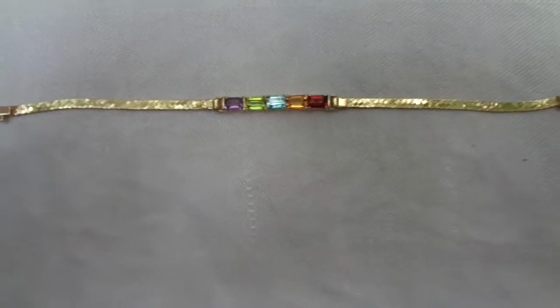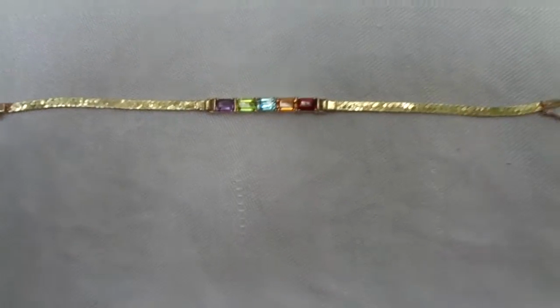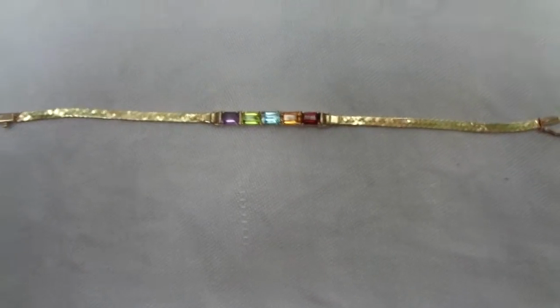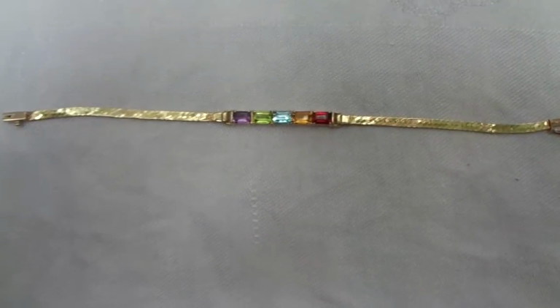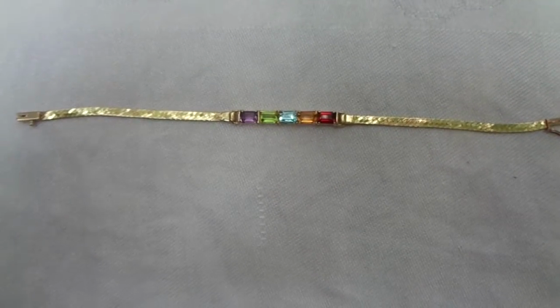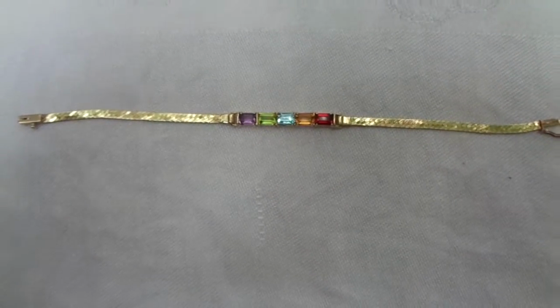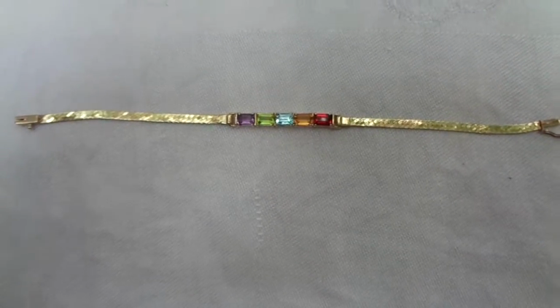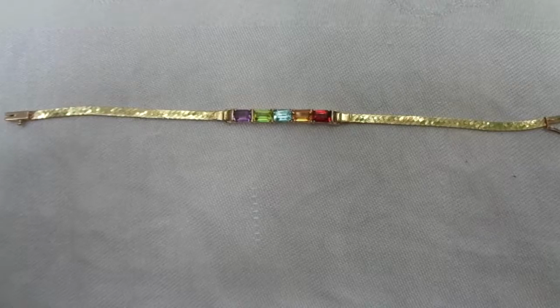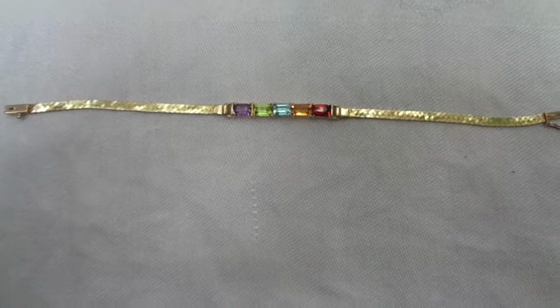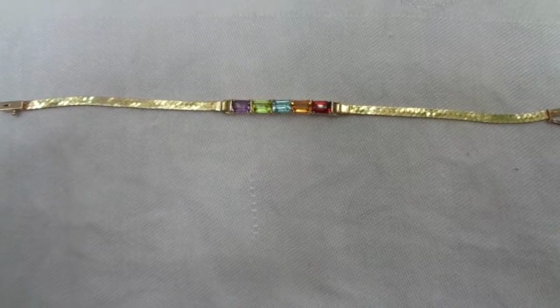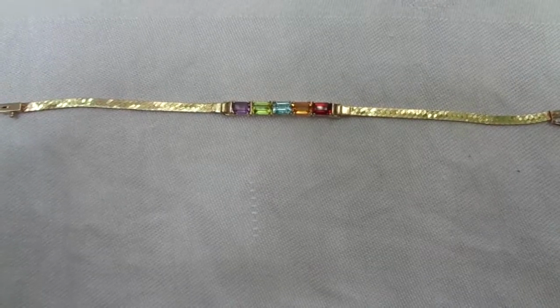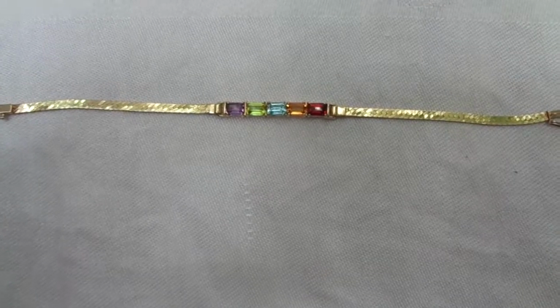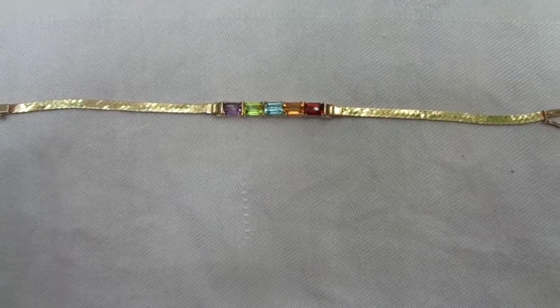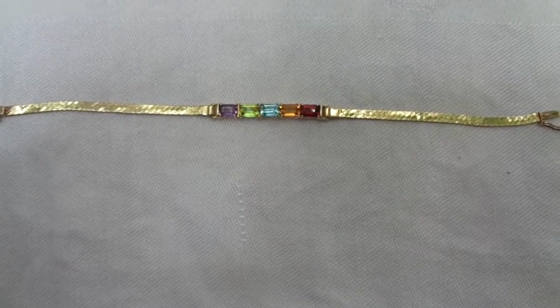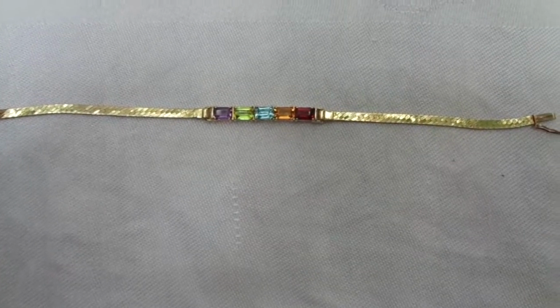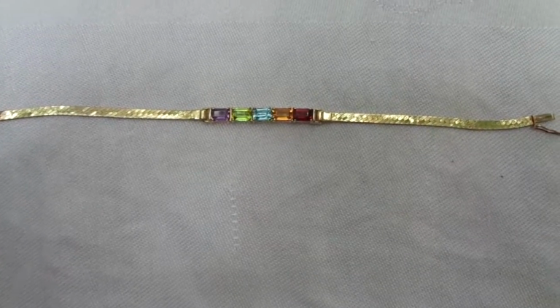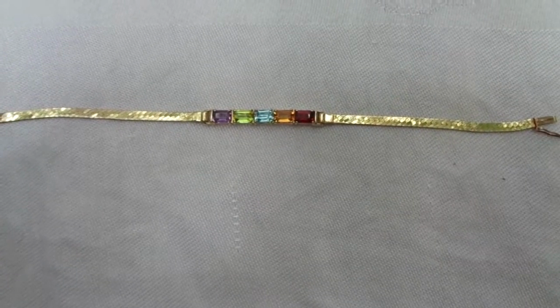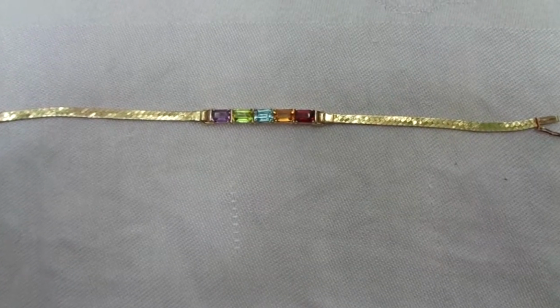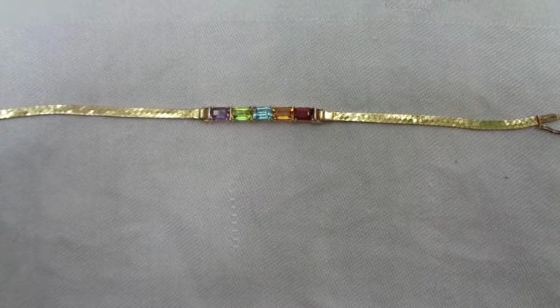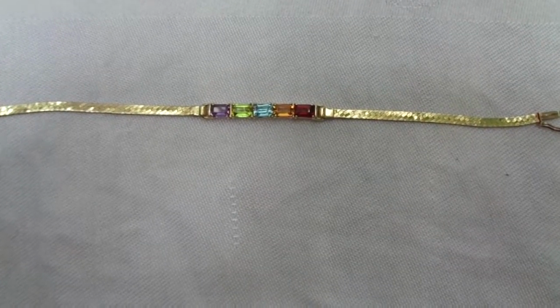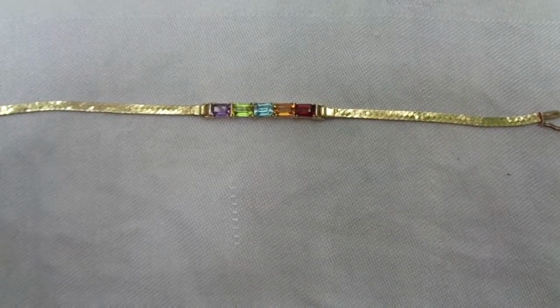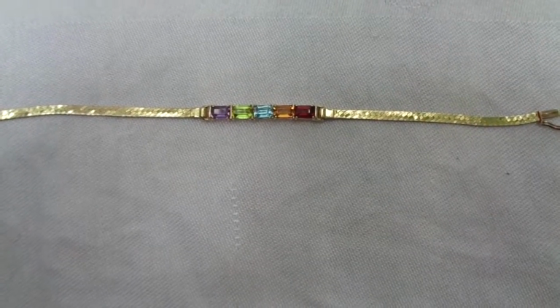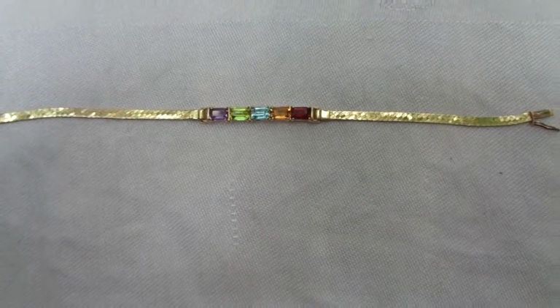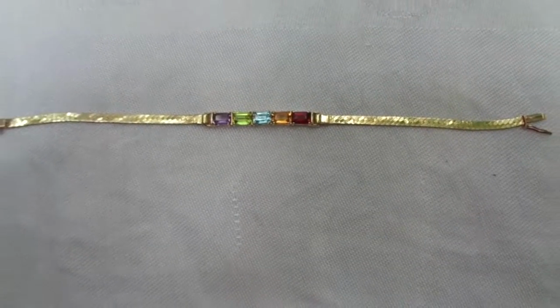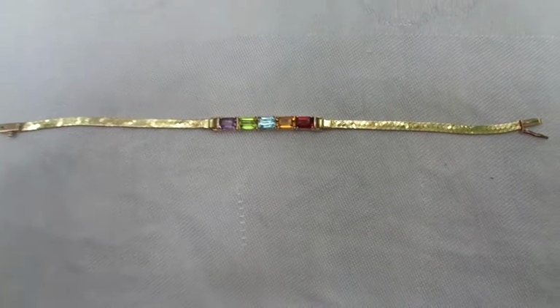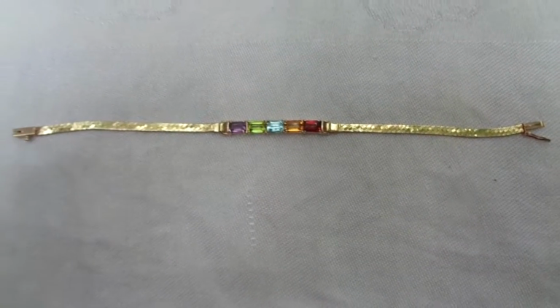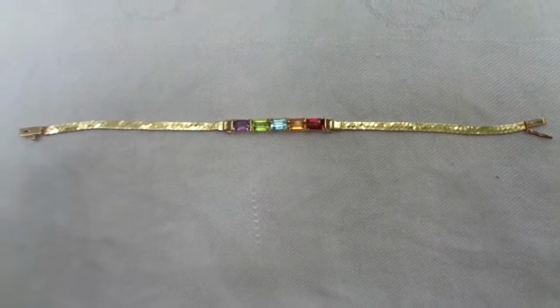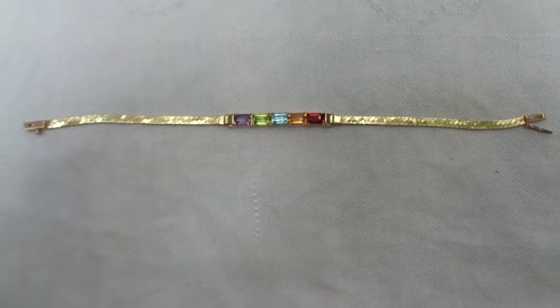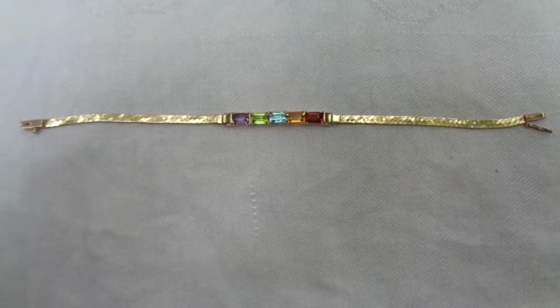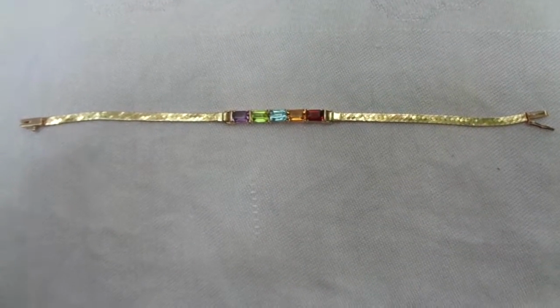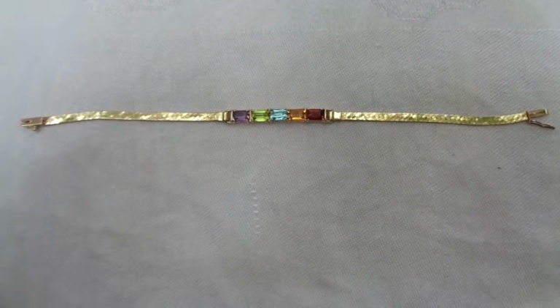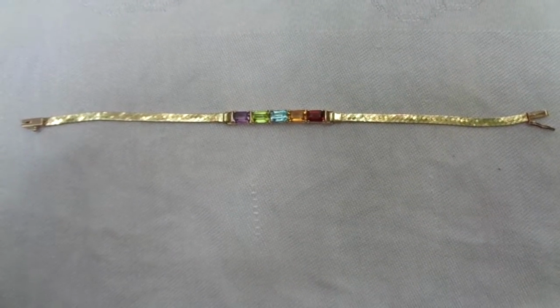A beautiful multi gem bracelet from Ross Simons. Thank you for your interest.